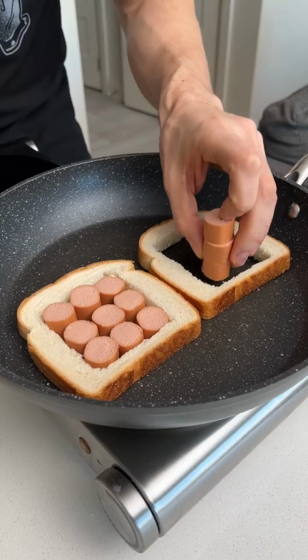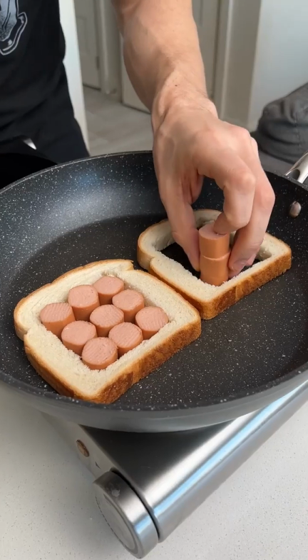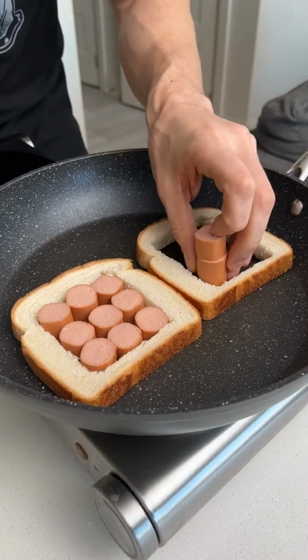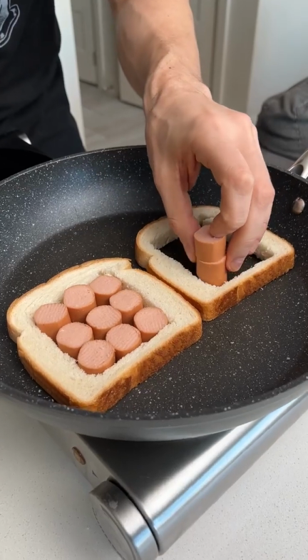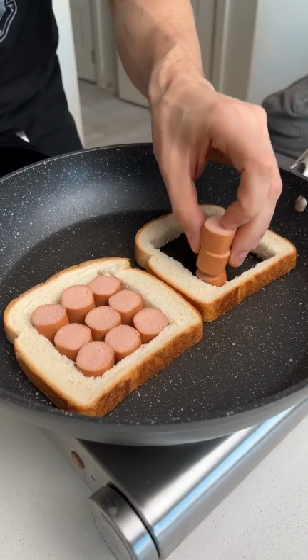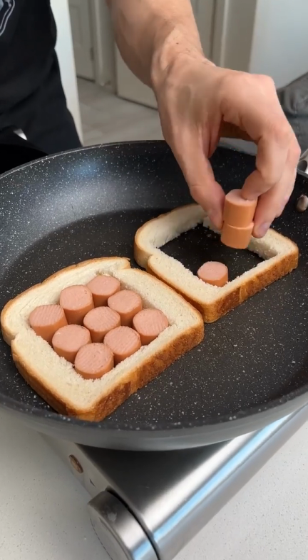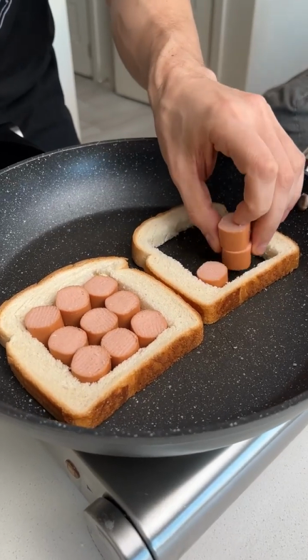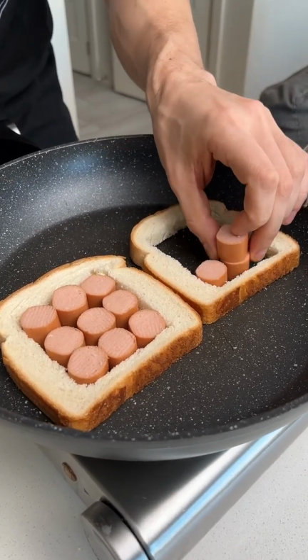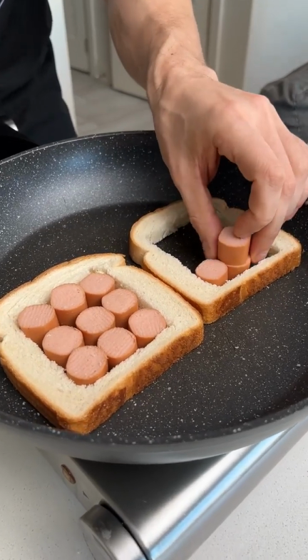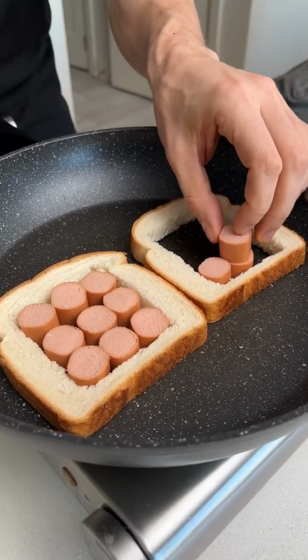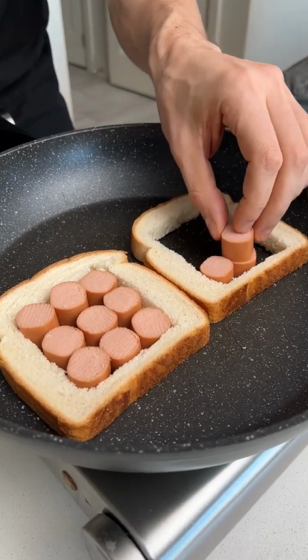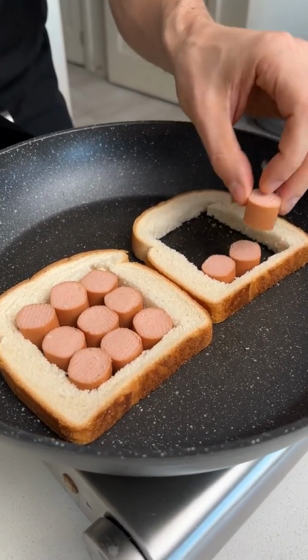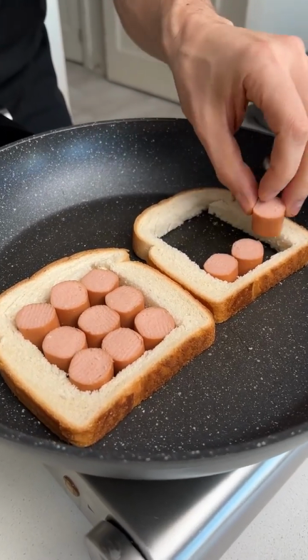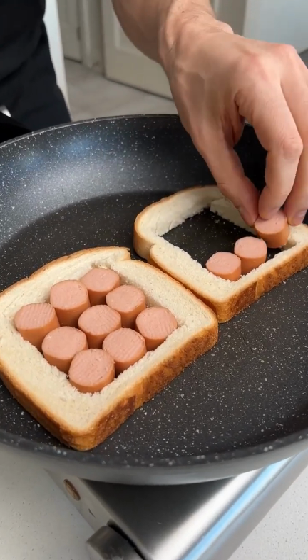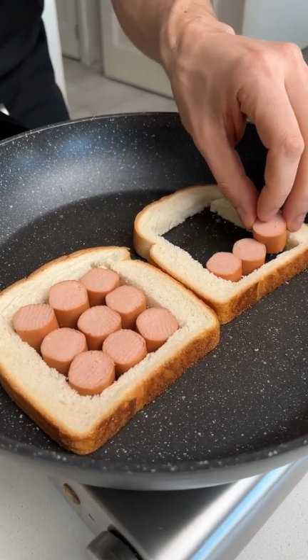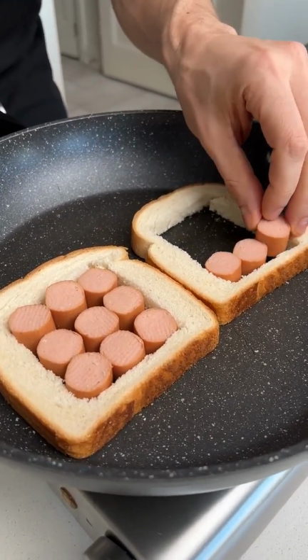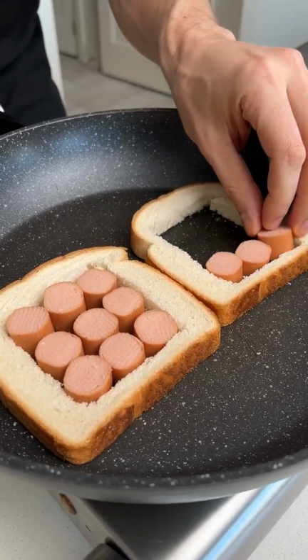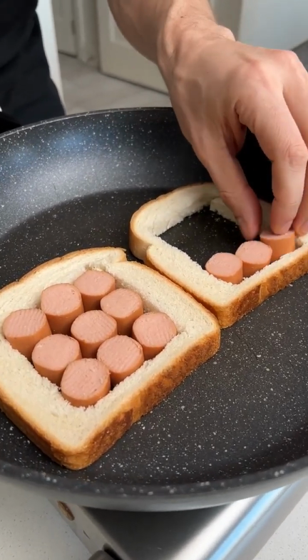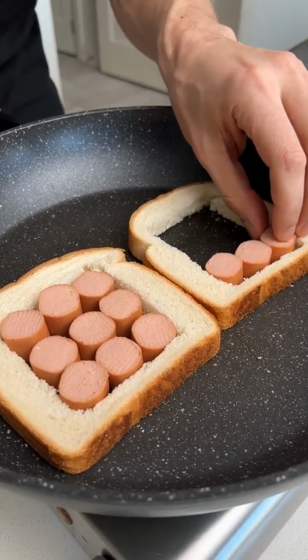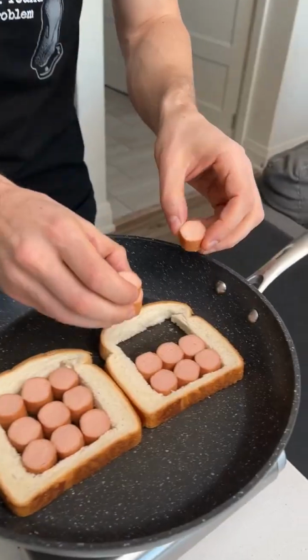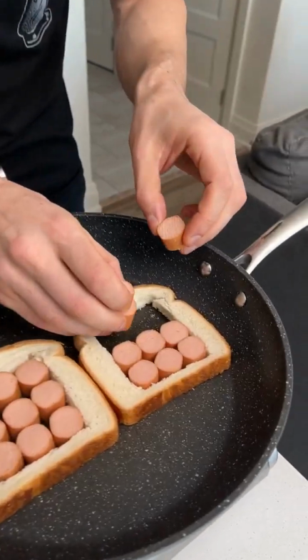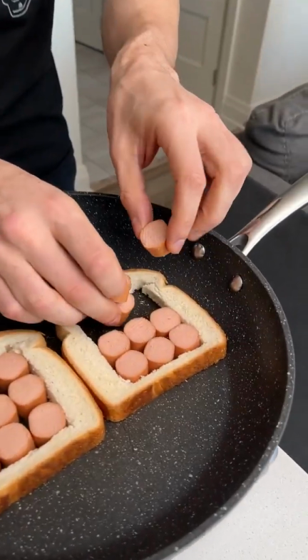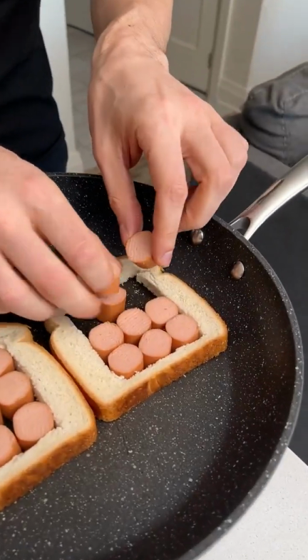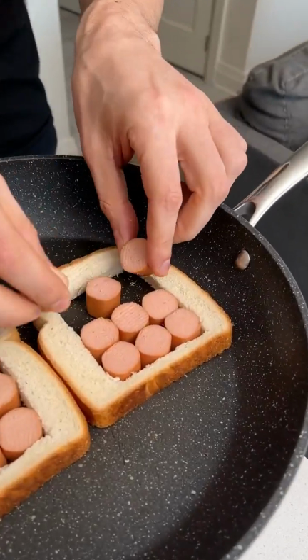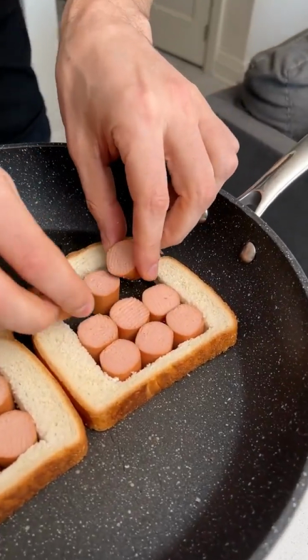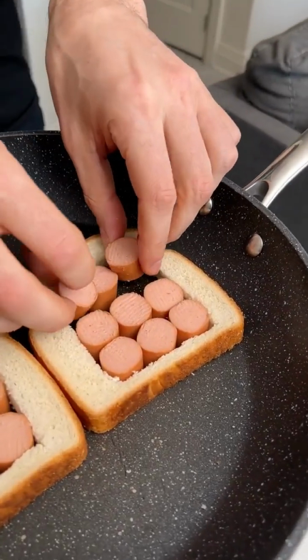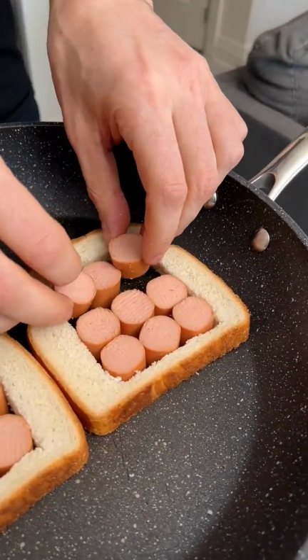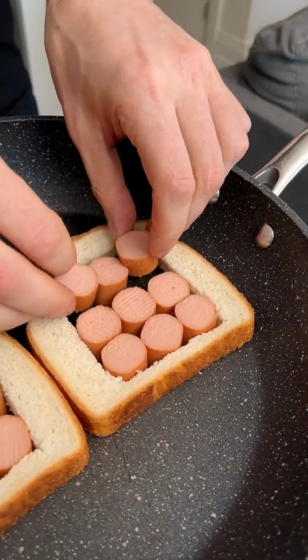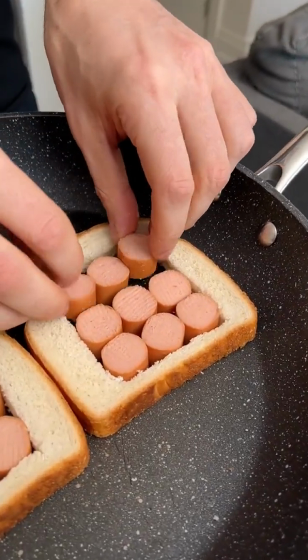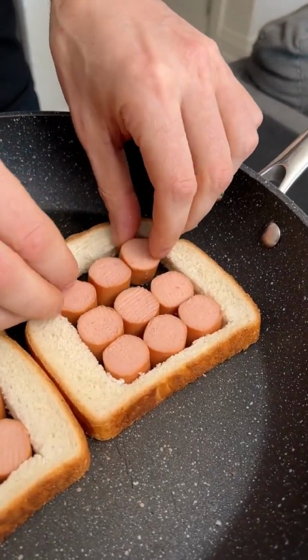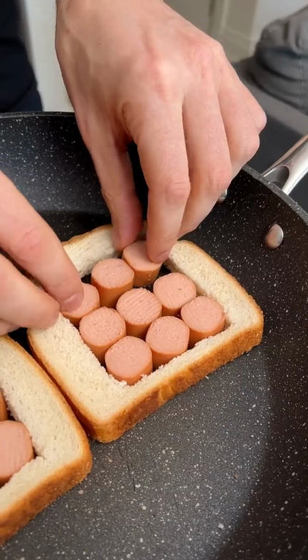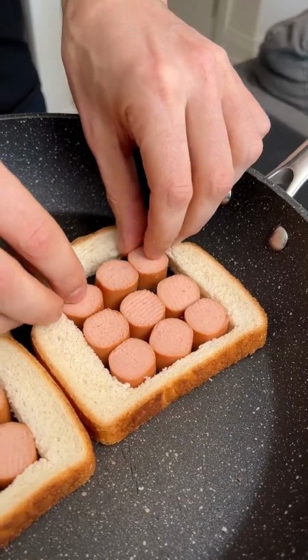Start by placing down some hot dogs like this. What are we doing? You'll see, man. You're going to love this.